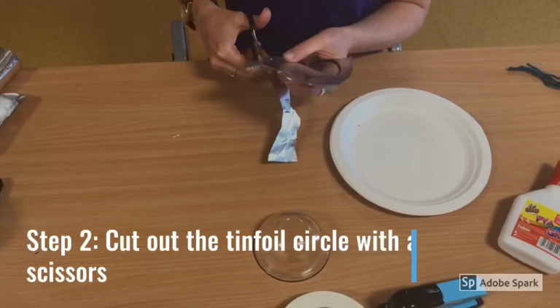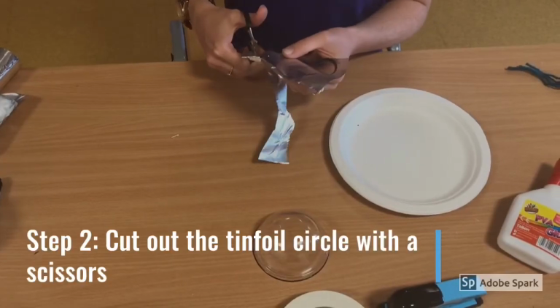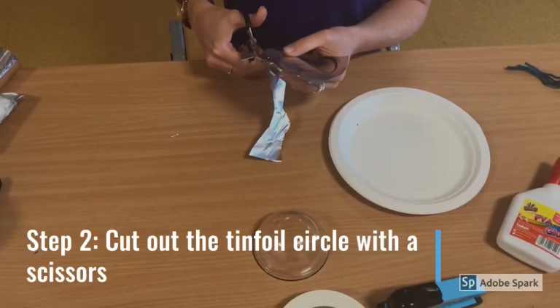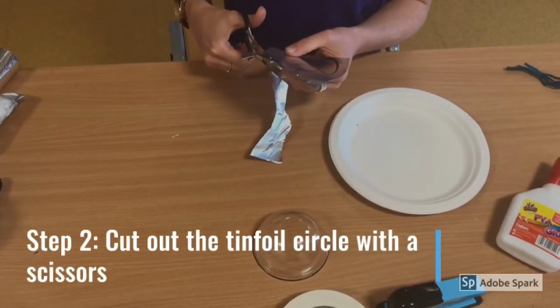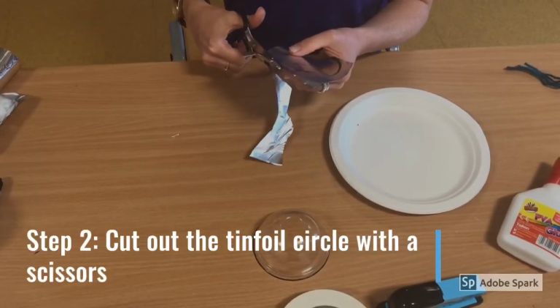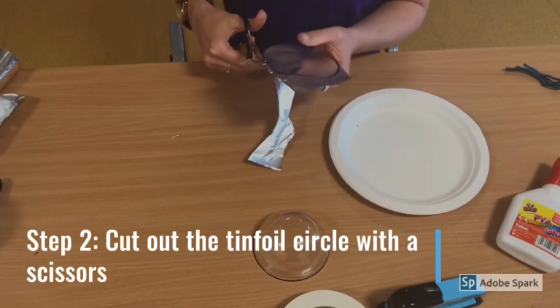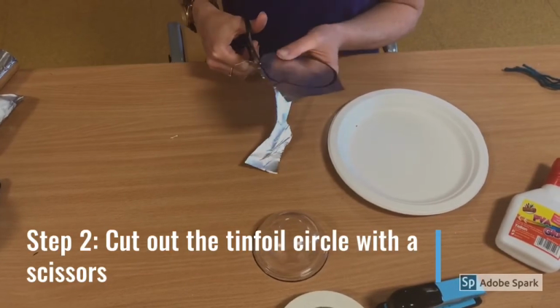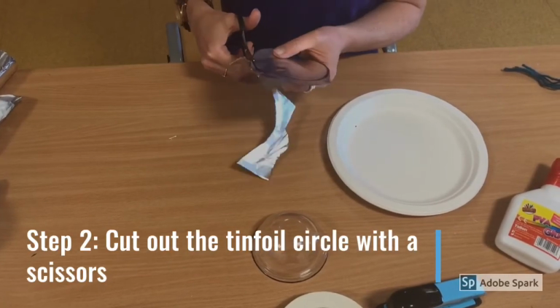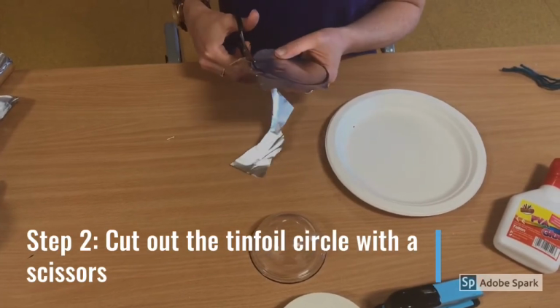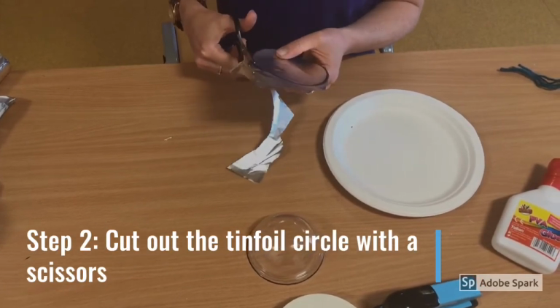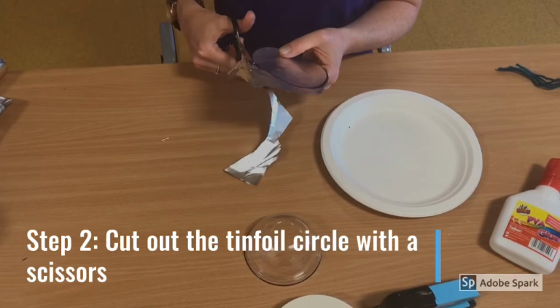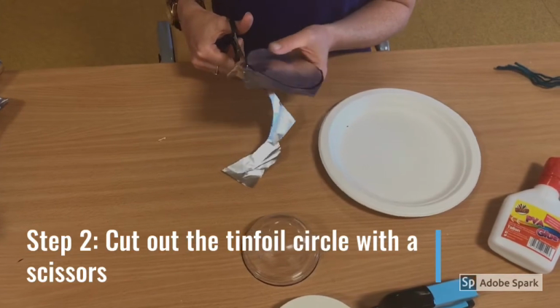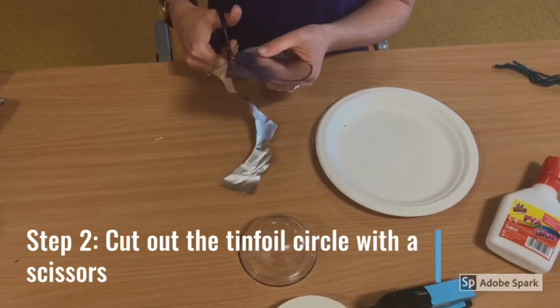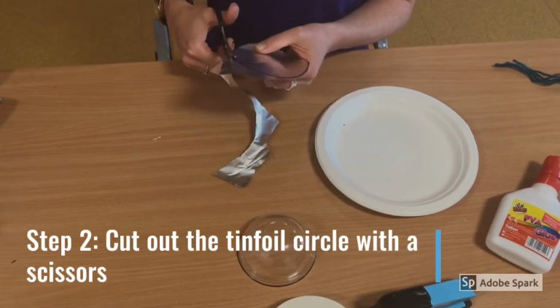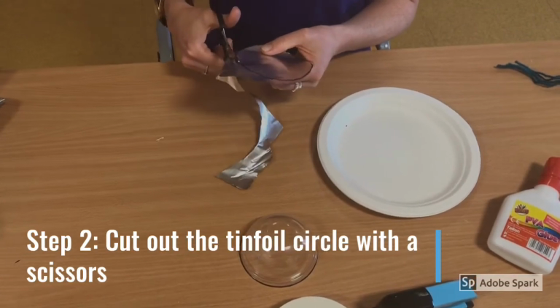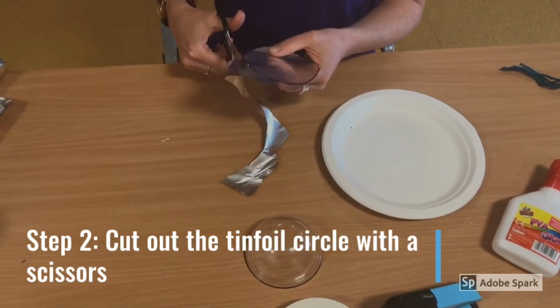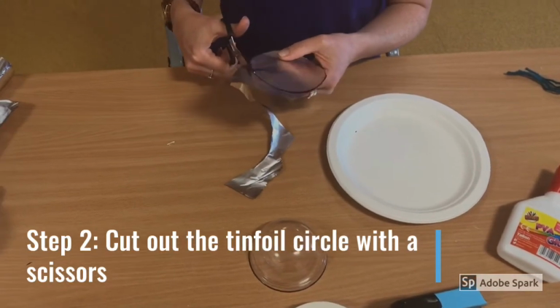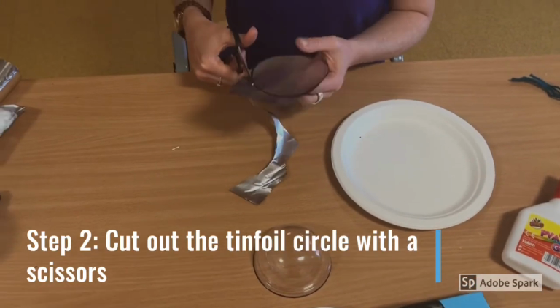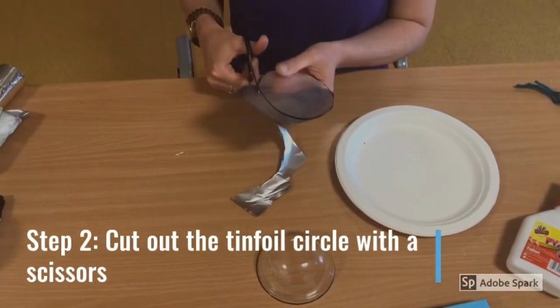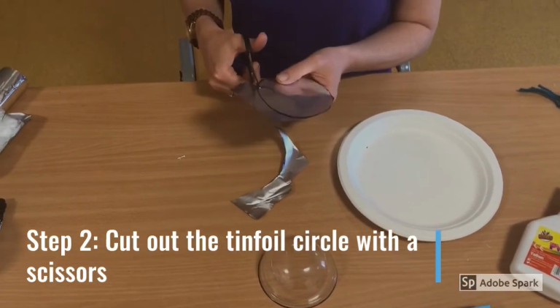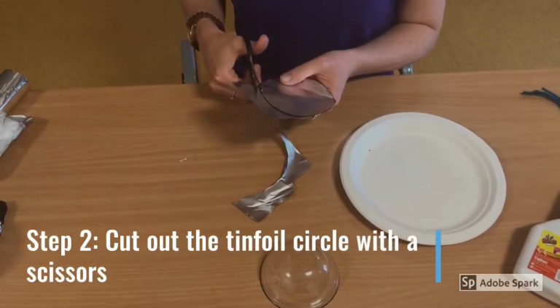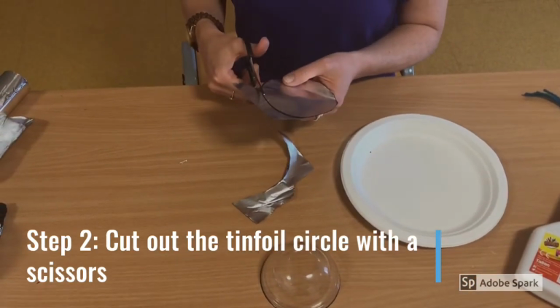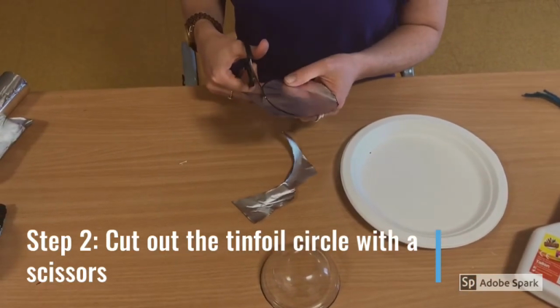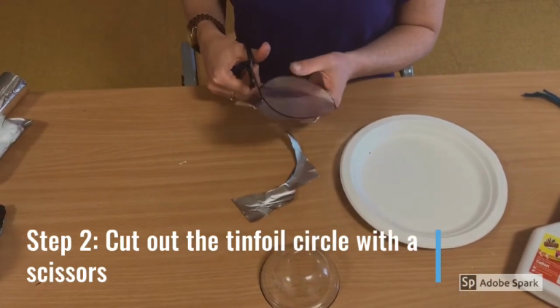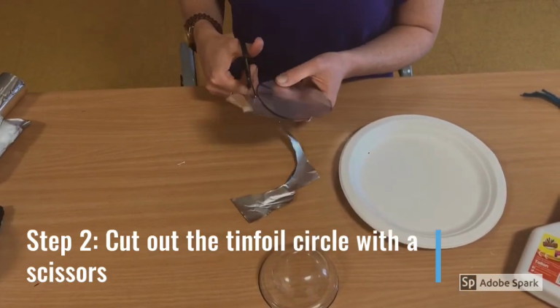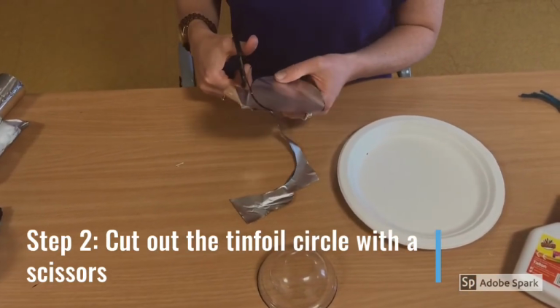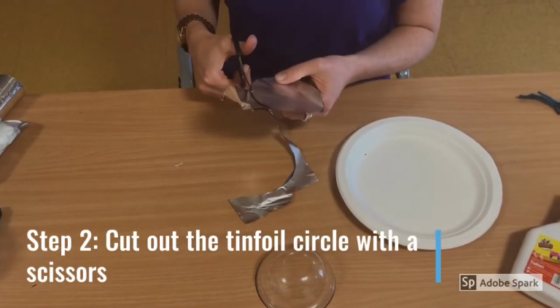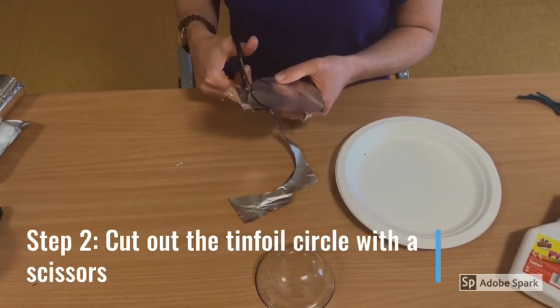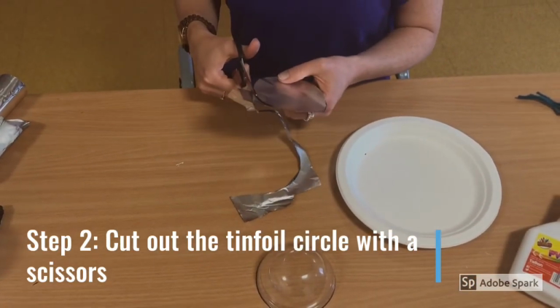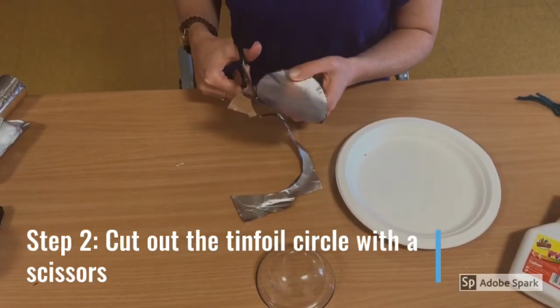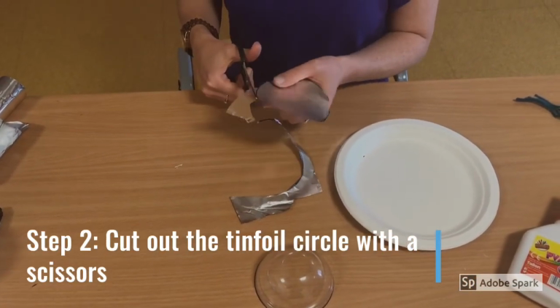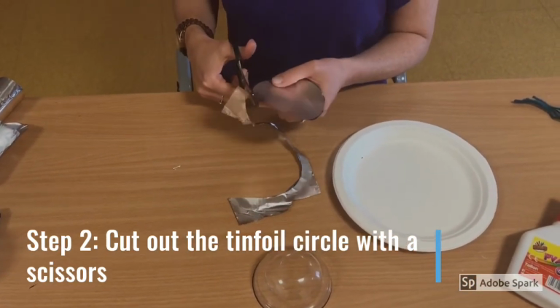Step 2. Cut out the tin foil circle with scissors. Don't forget to ask for help if you need it.